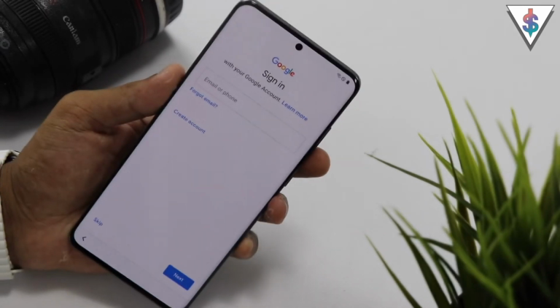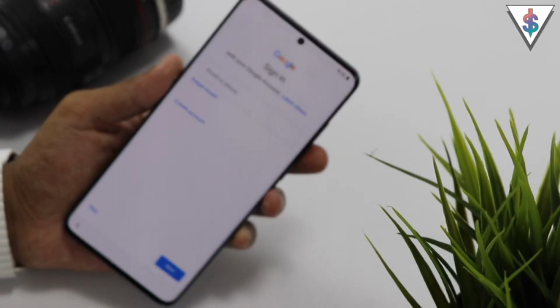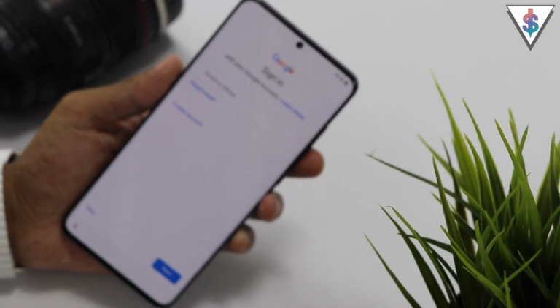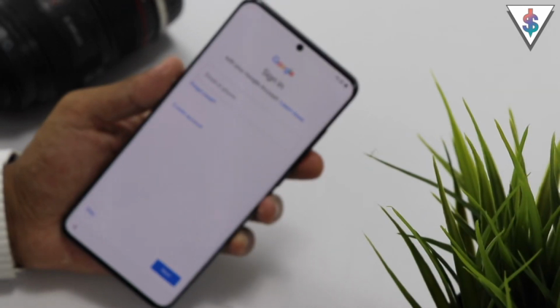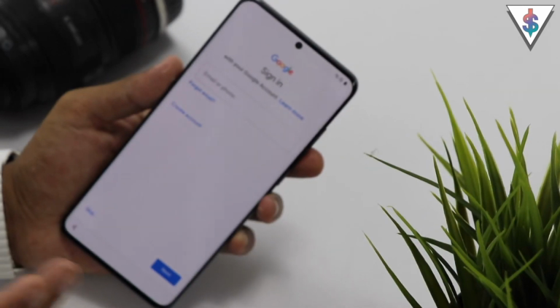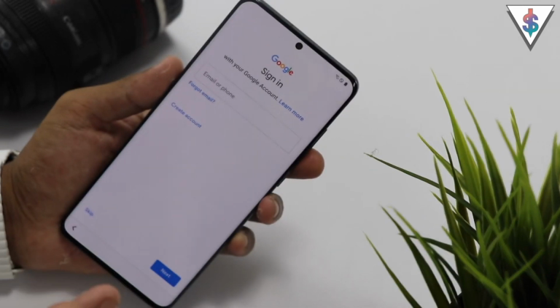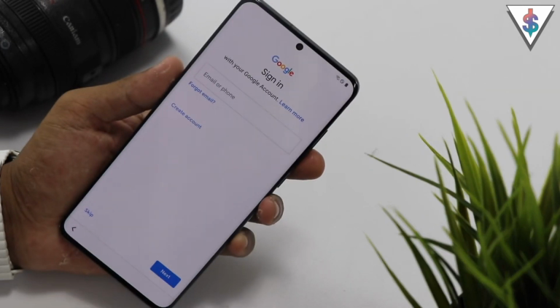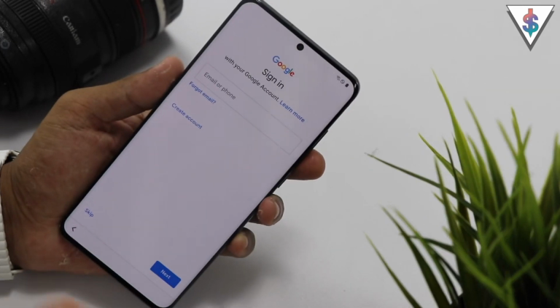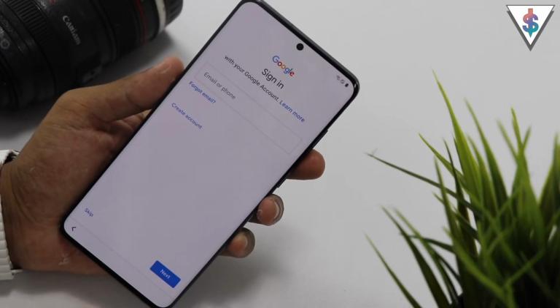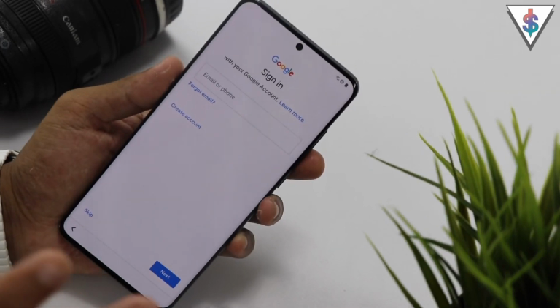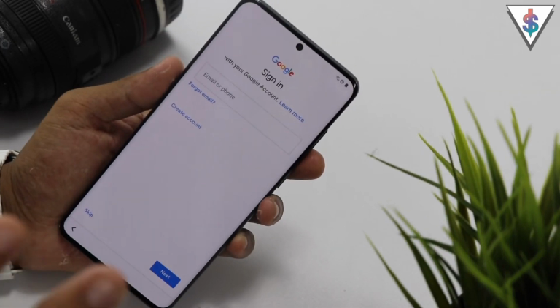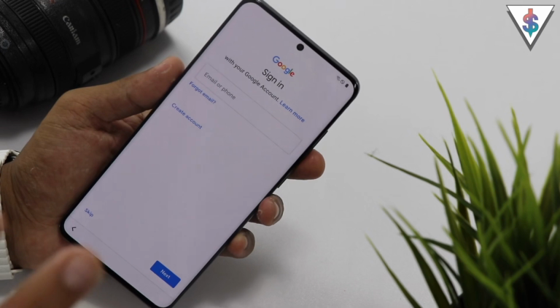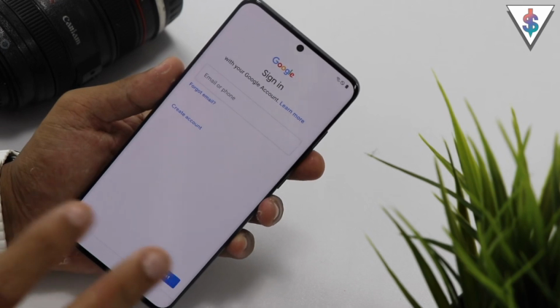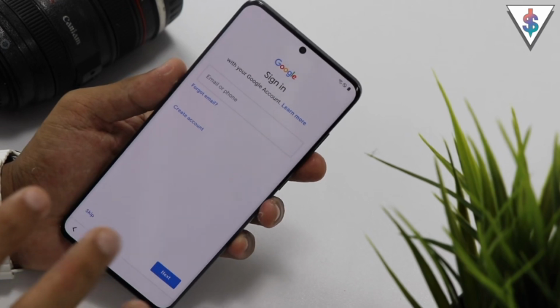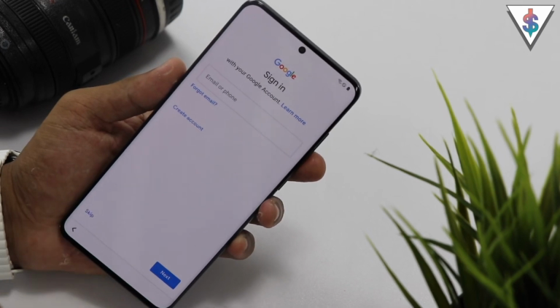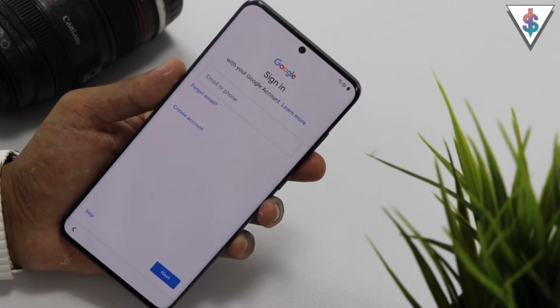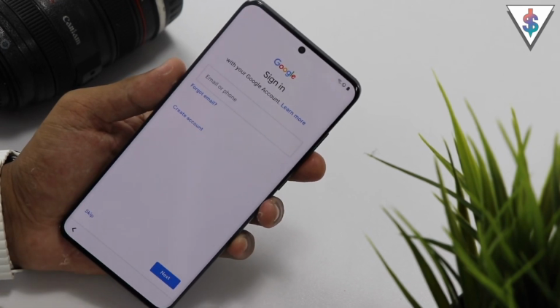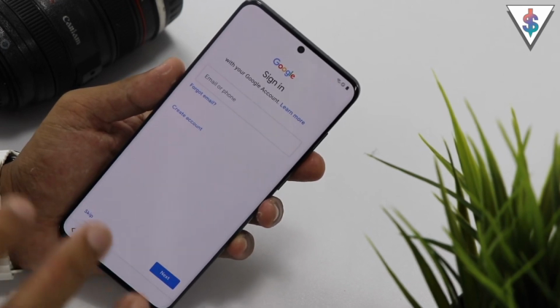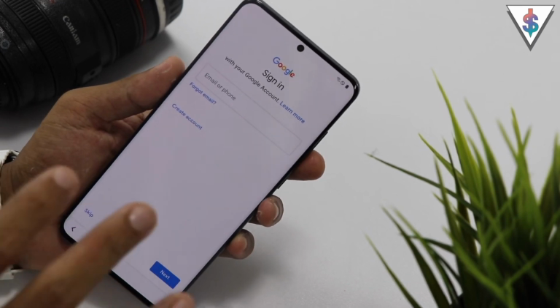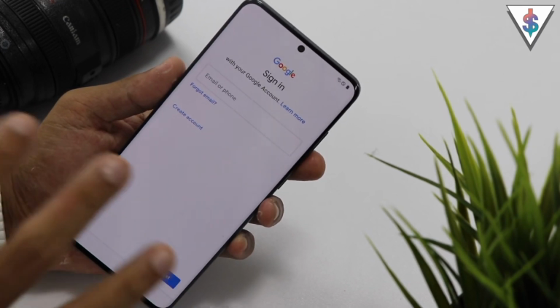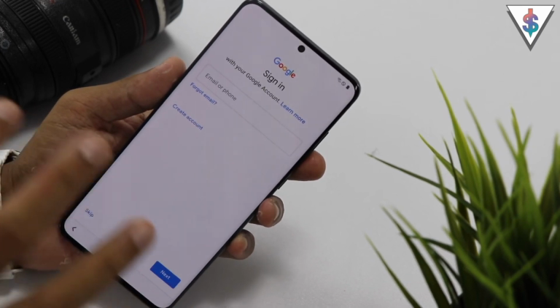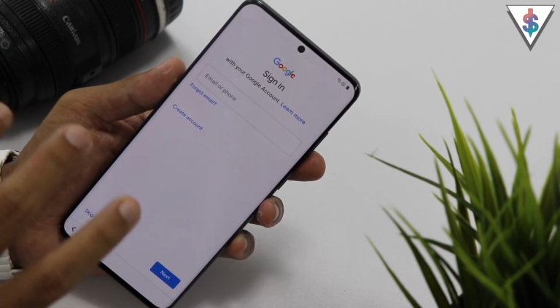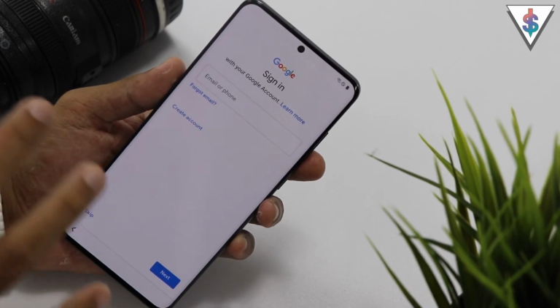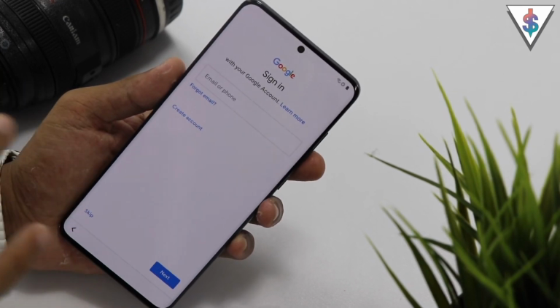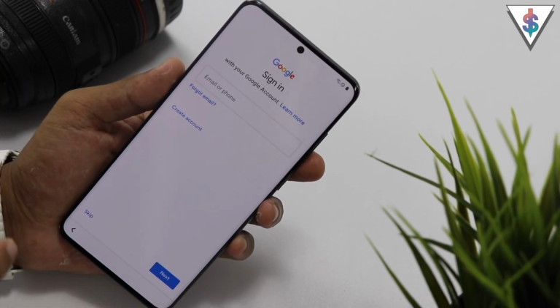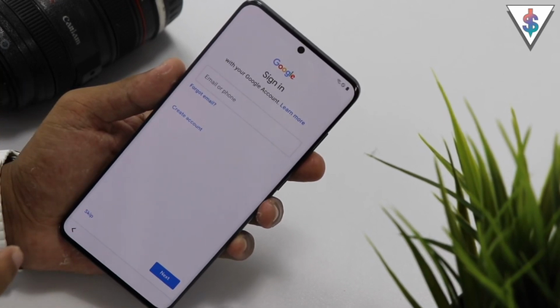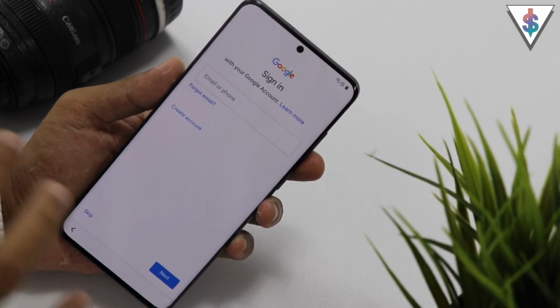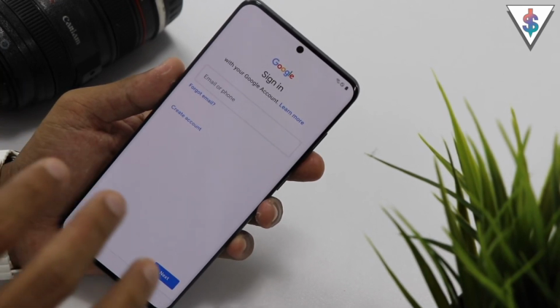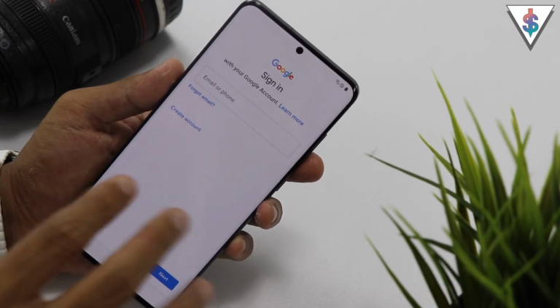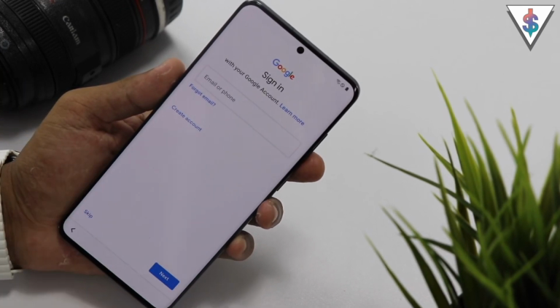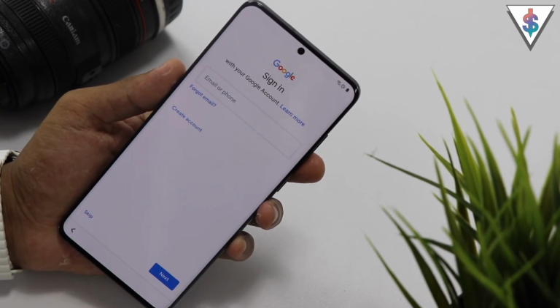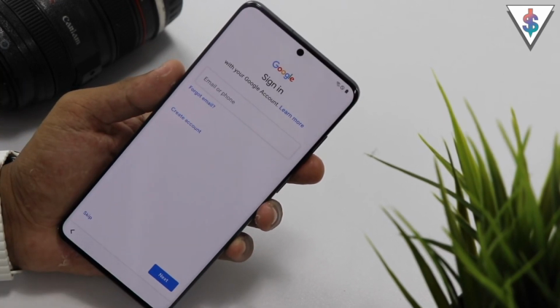If you guys want to see a step-by-step guide on how to transfer from your previous phone to this one, stay tuned — I may come up with a video for that later on.